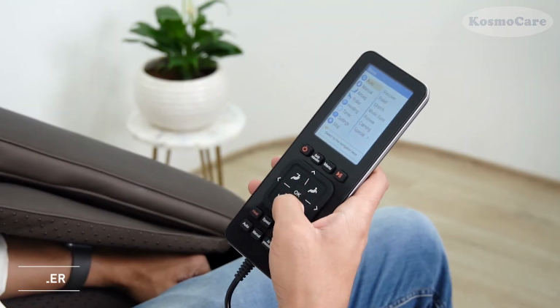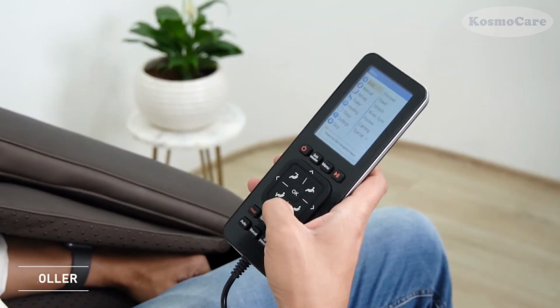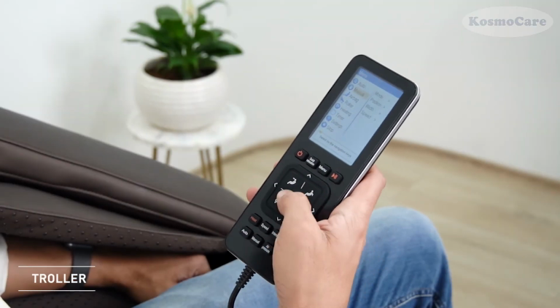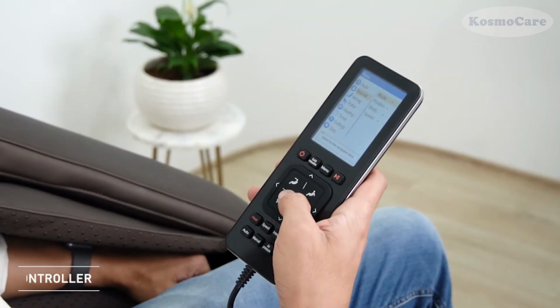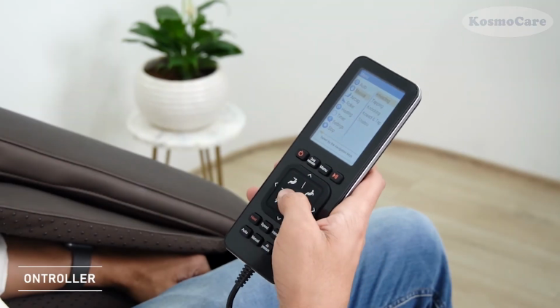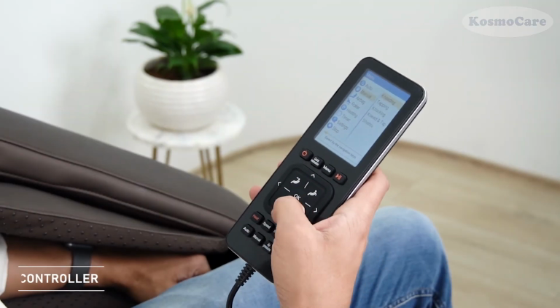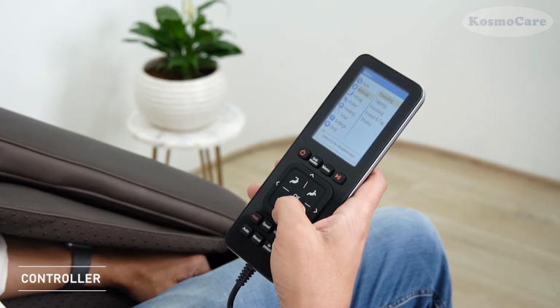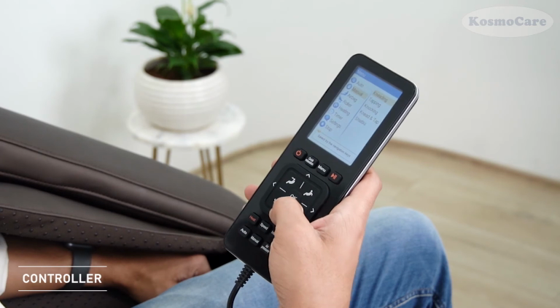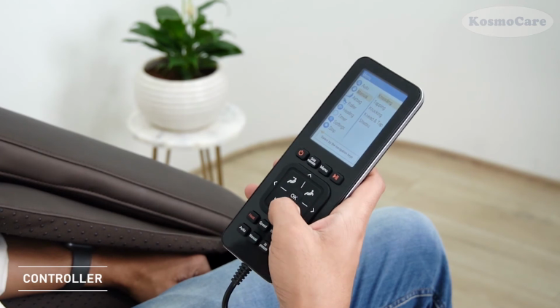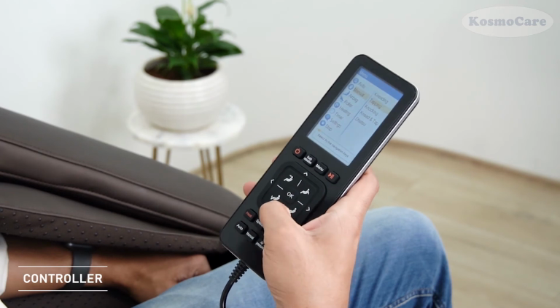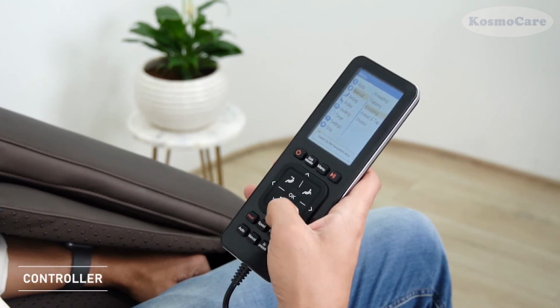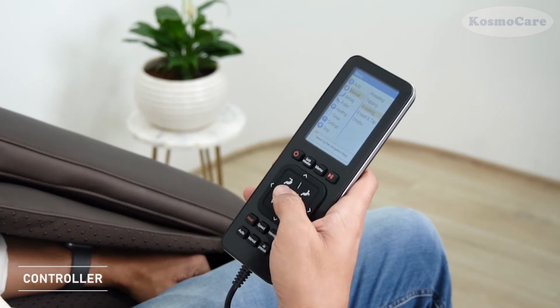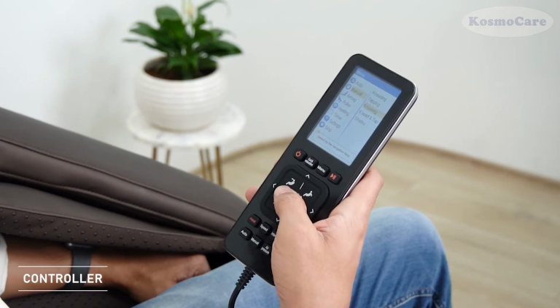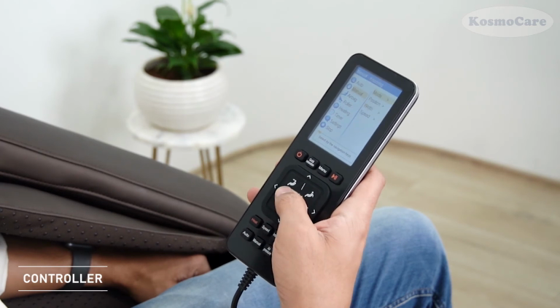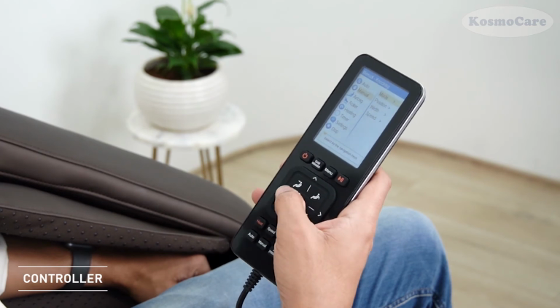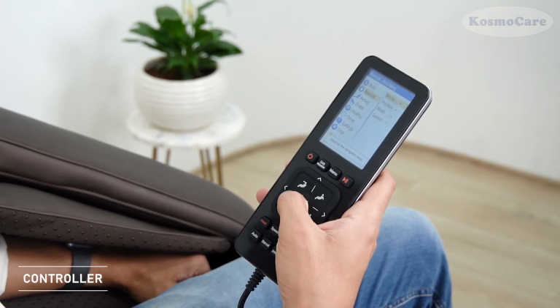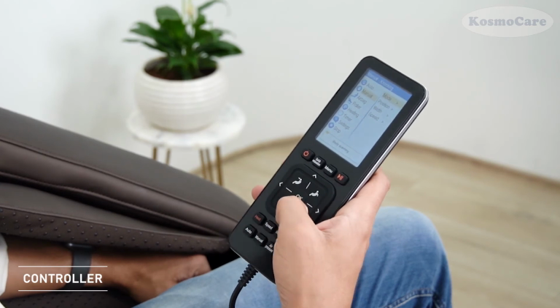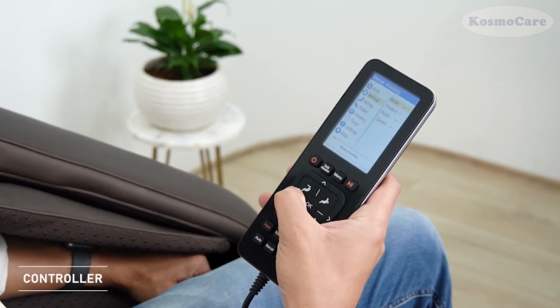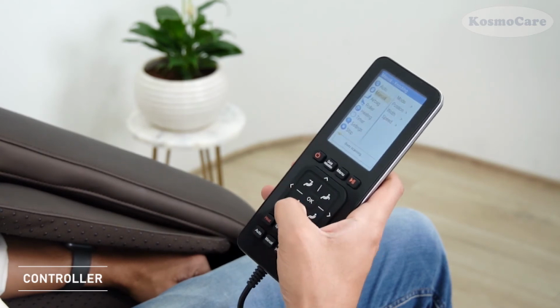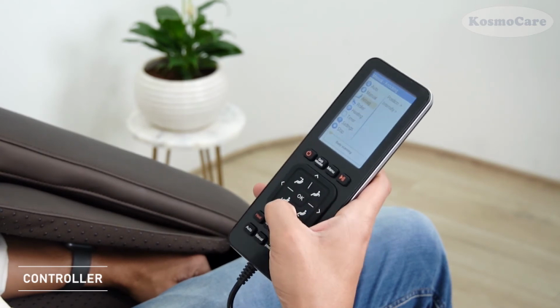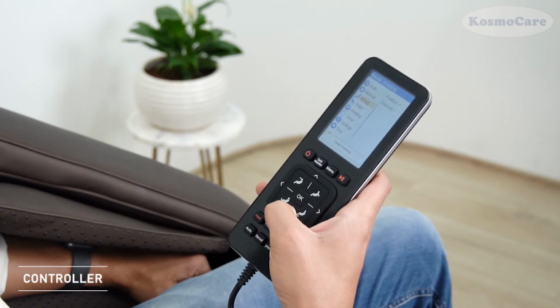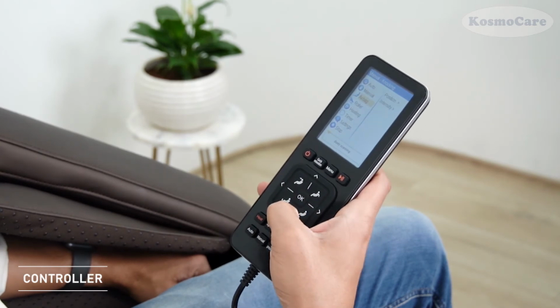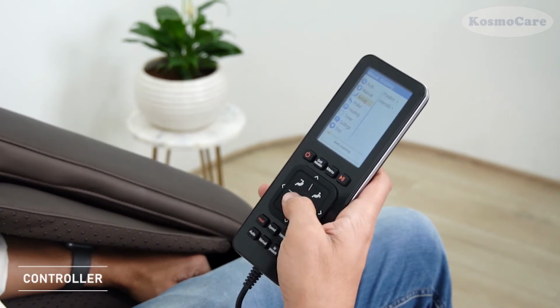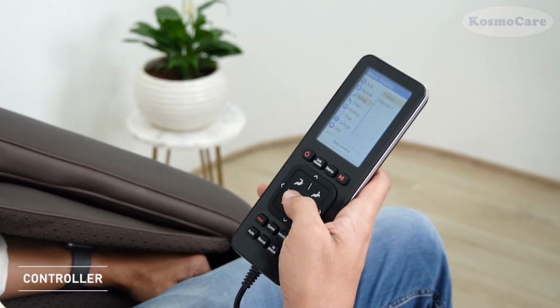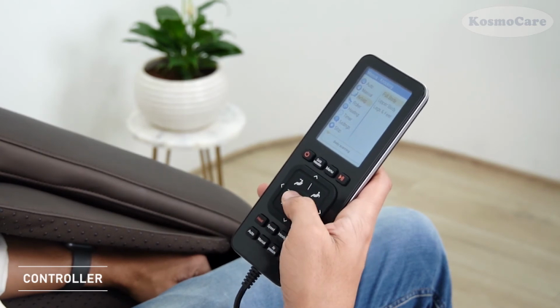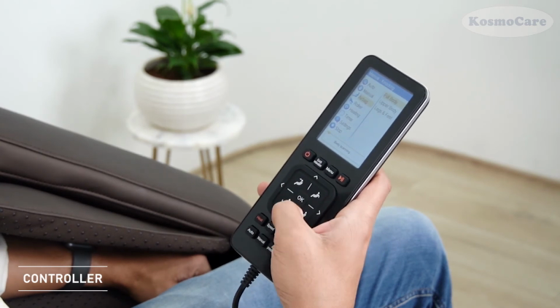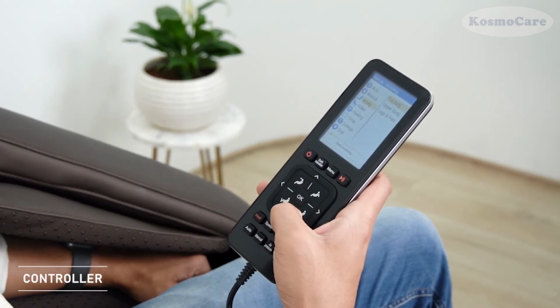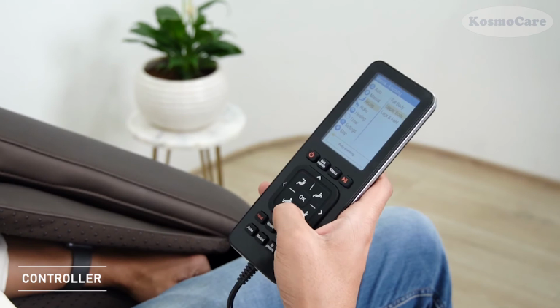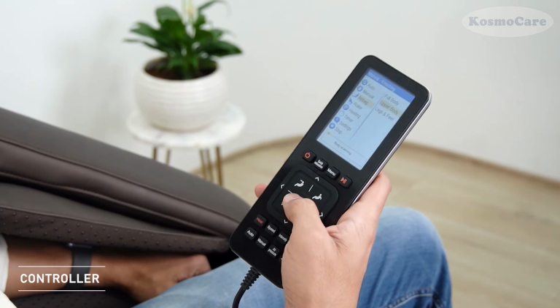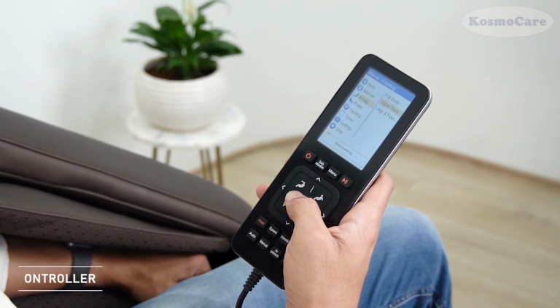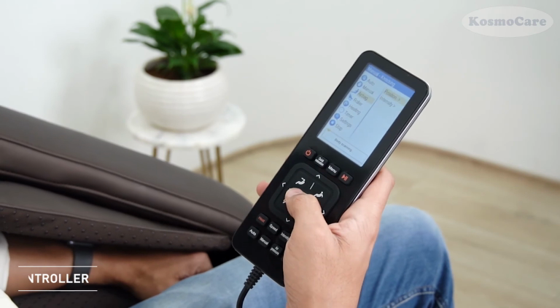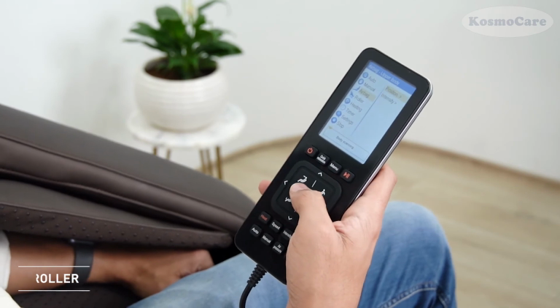The controller is equipped with a VFD display, allowing you to choose your favorite auto-program or manually control the massage.